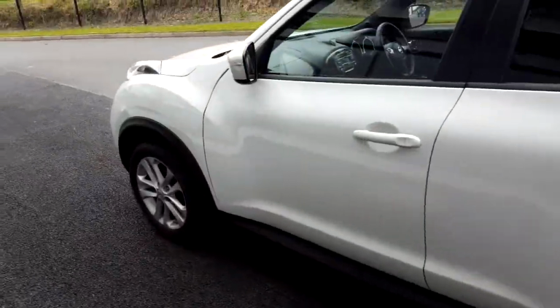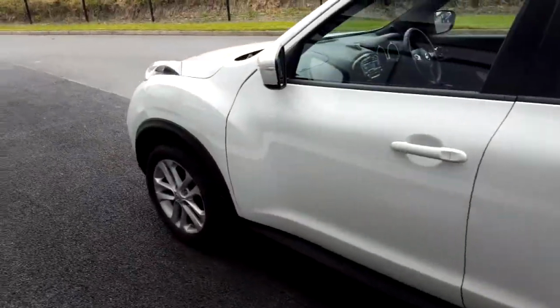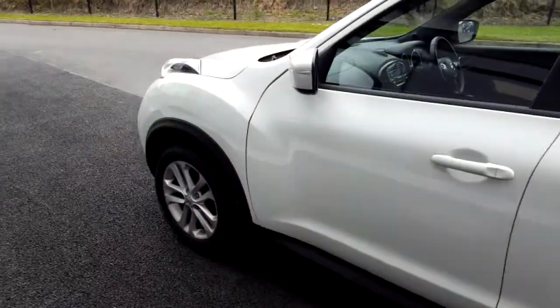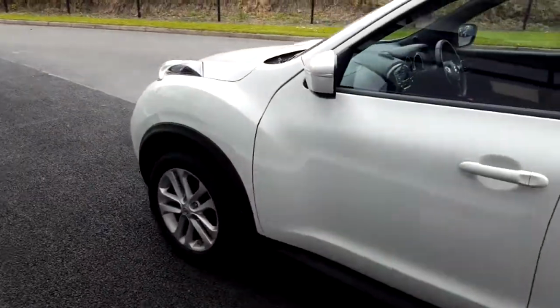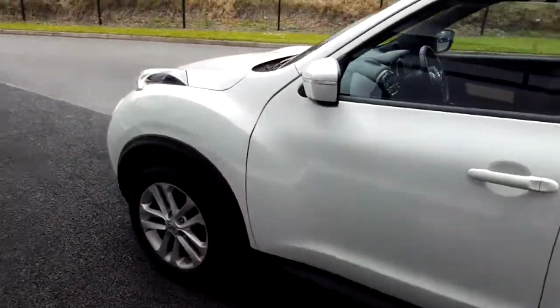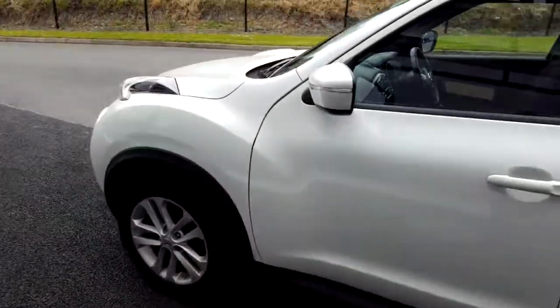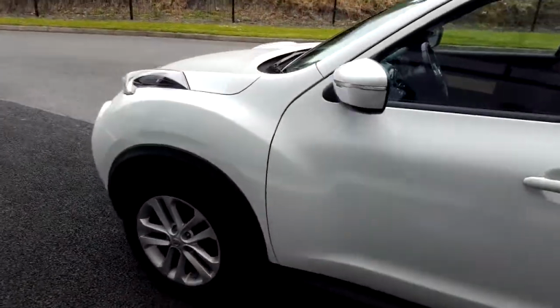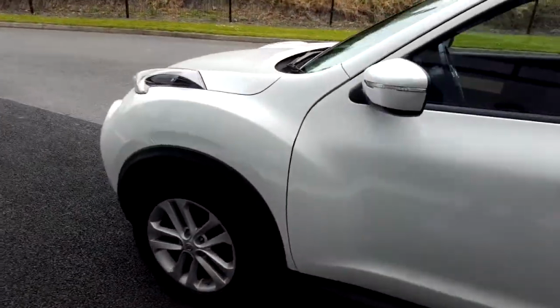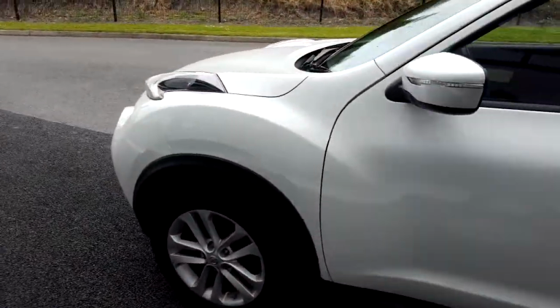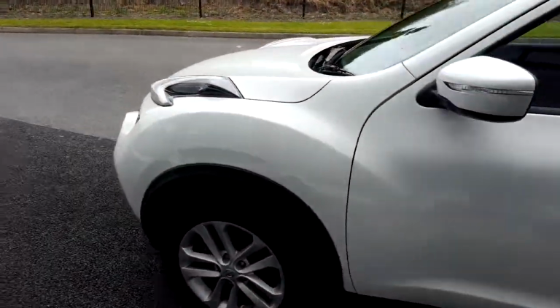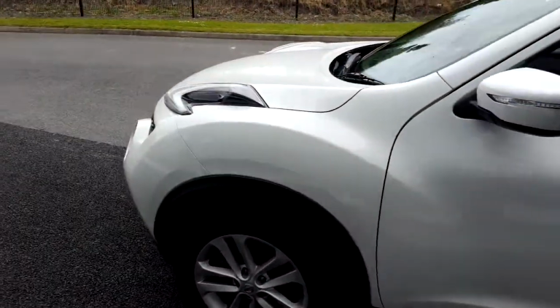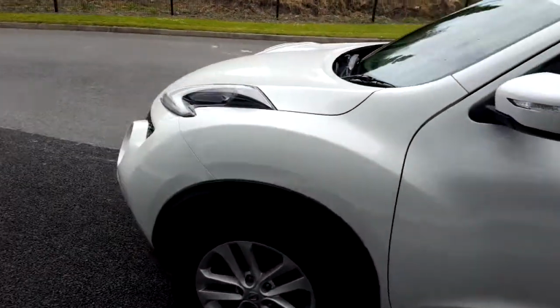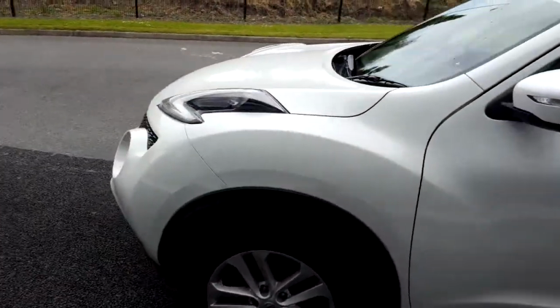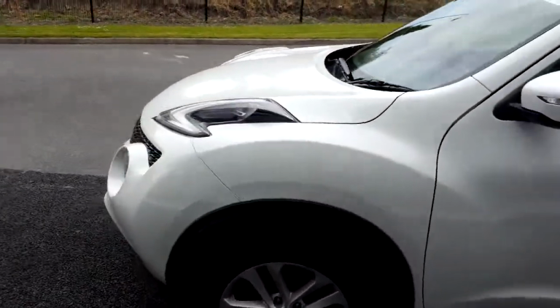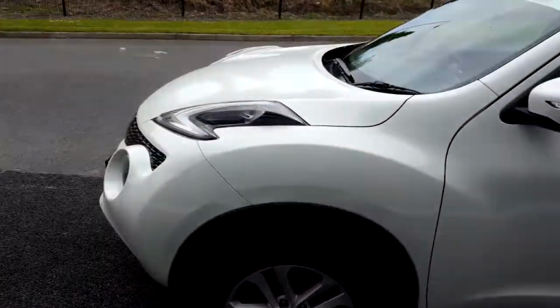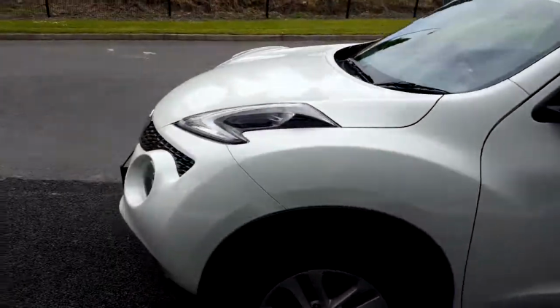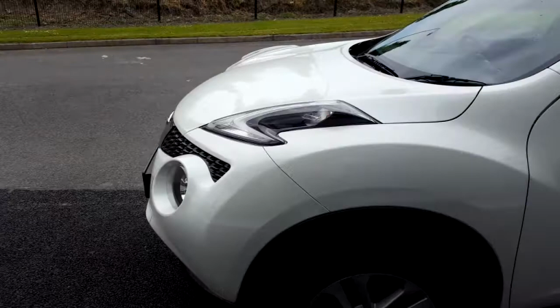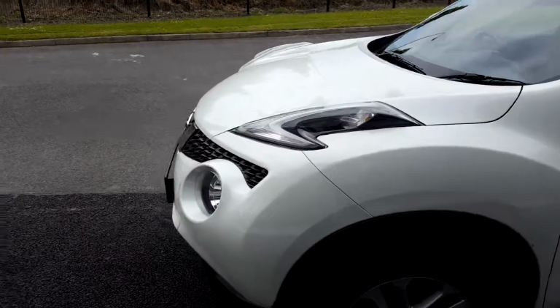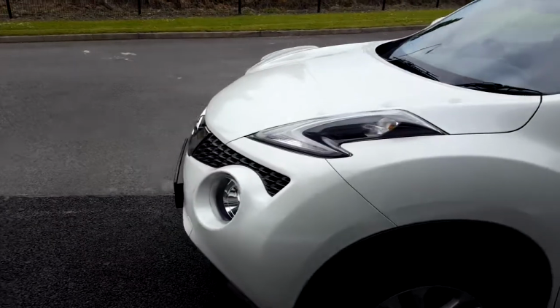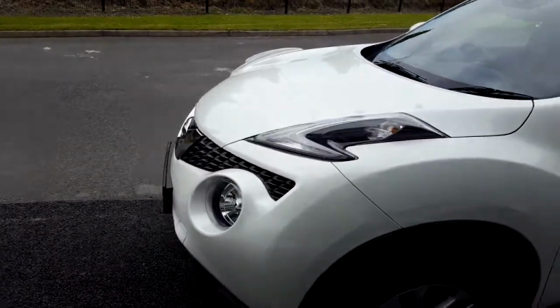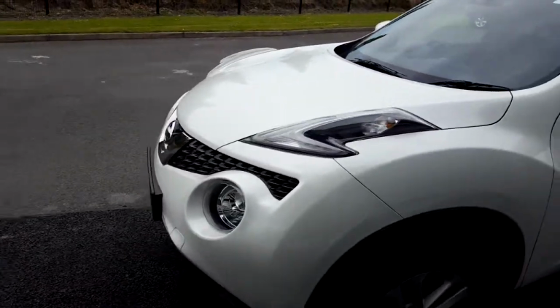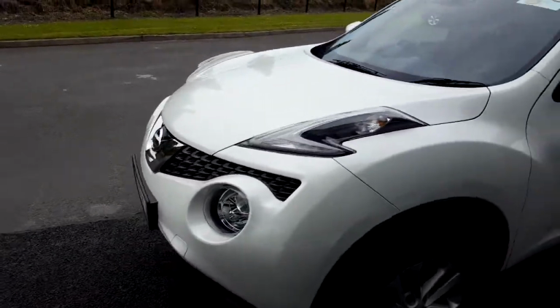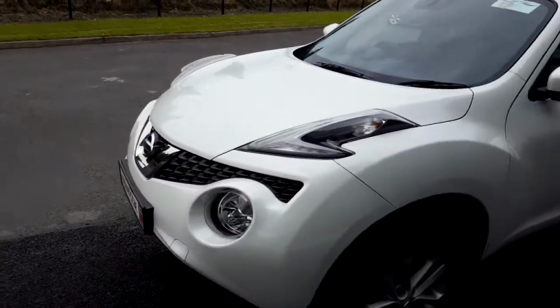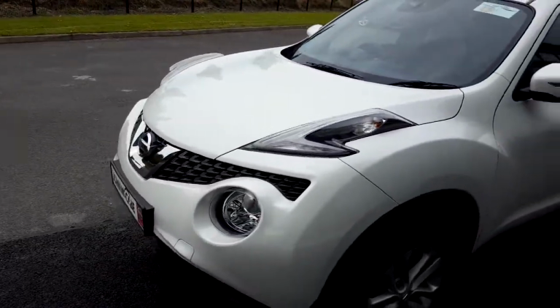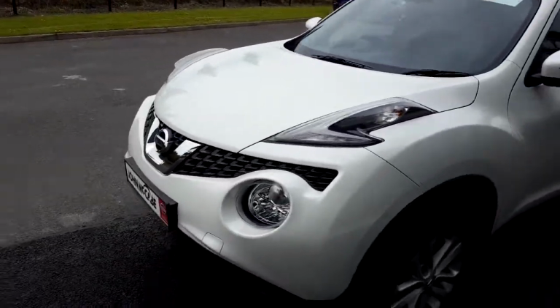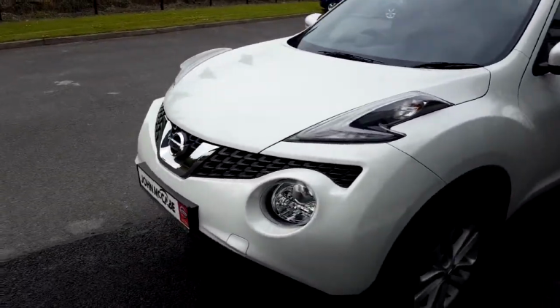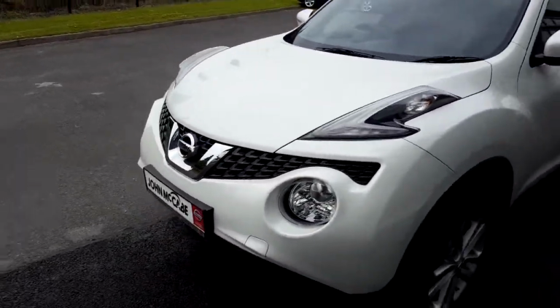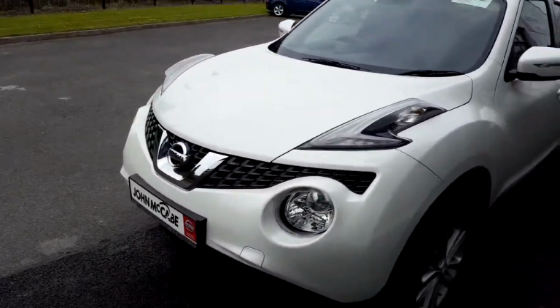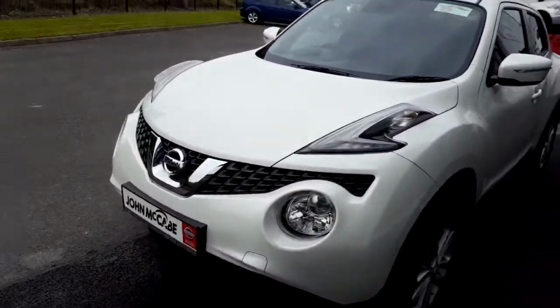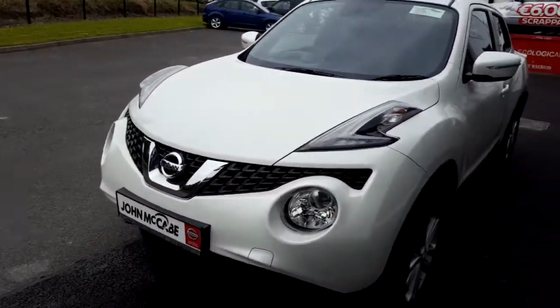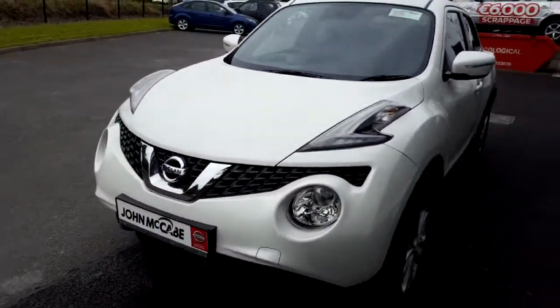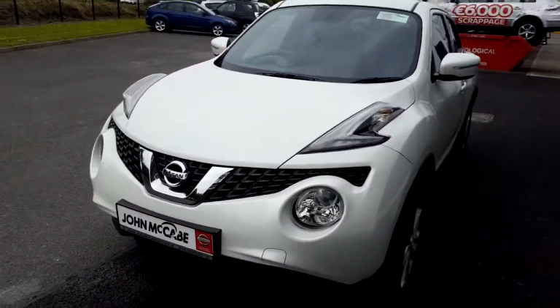As always here at John McCabe Nissan Dundalk, finance is available within one hour.